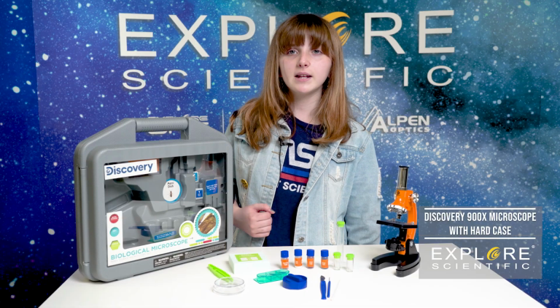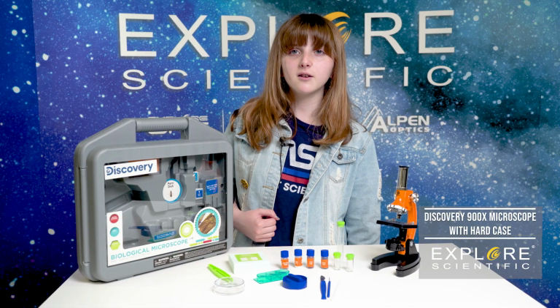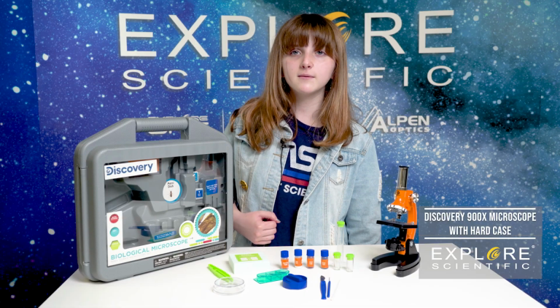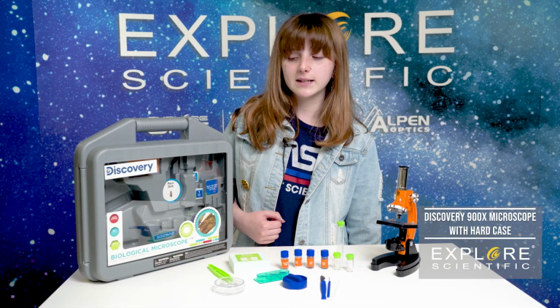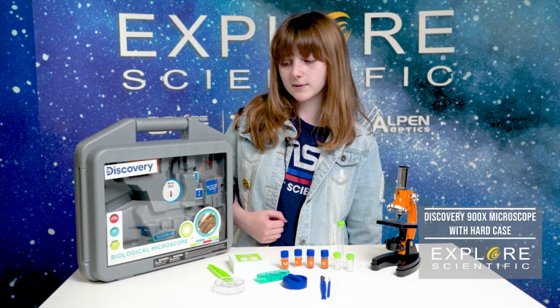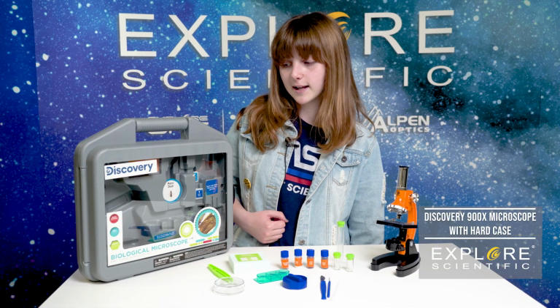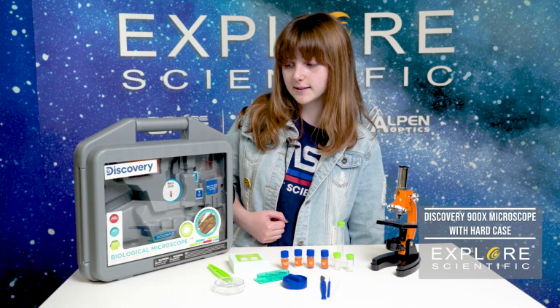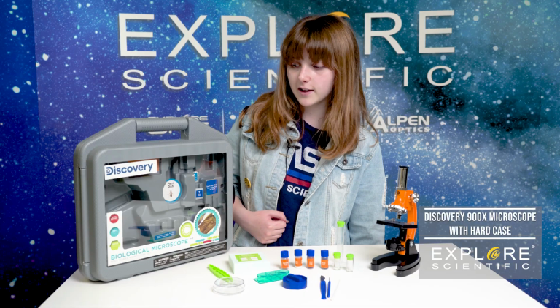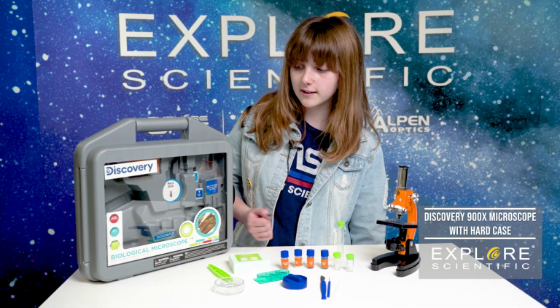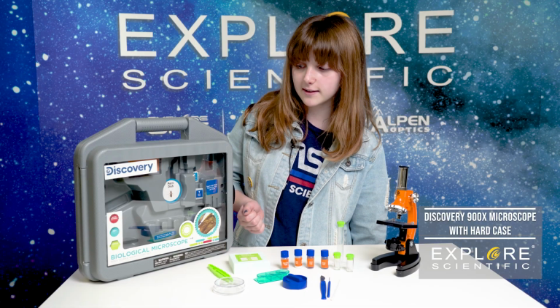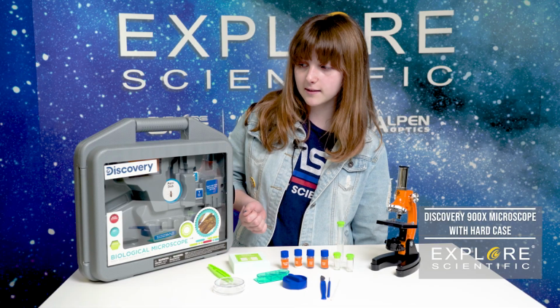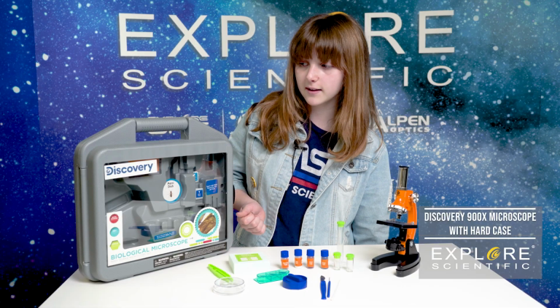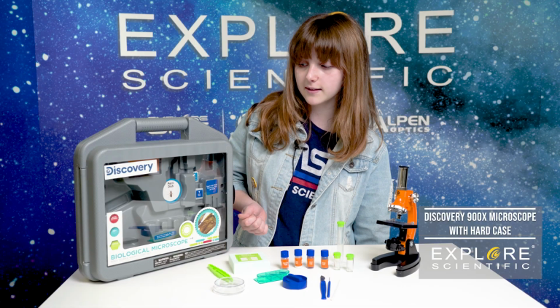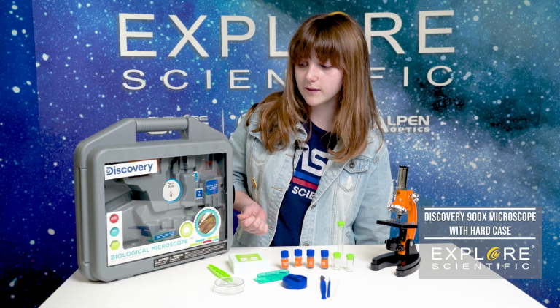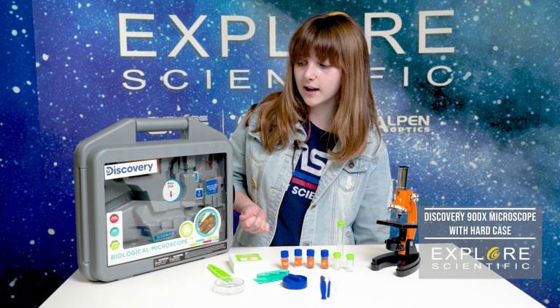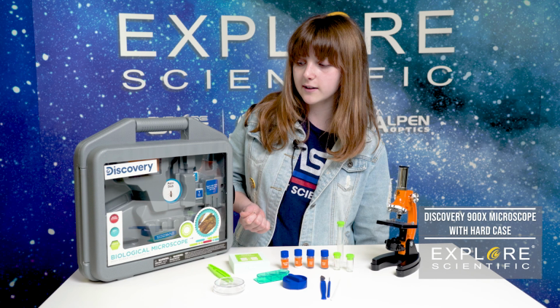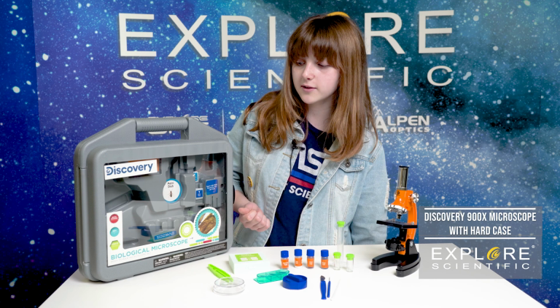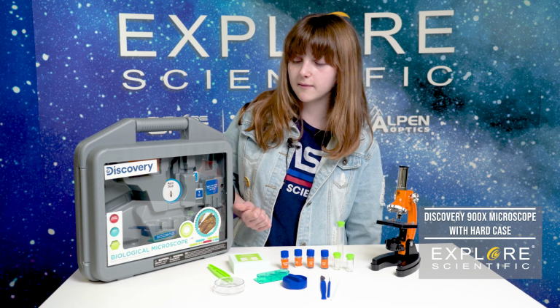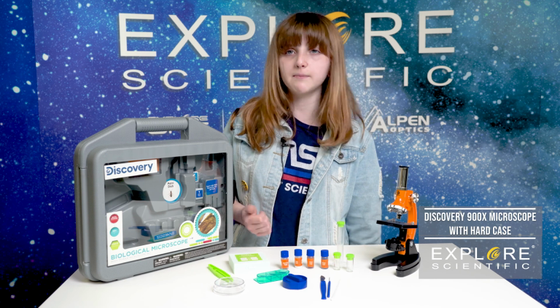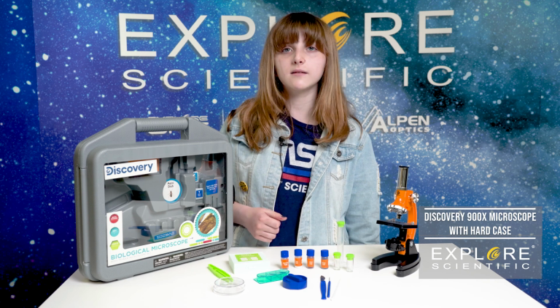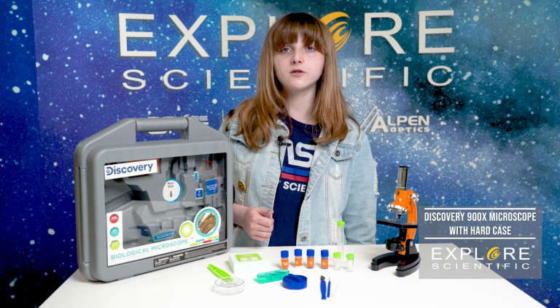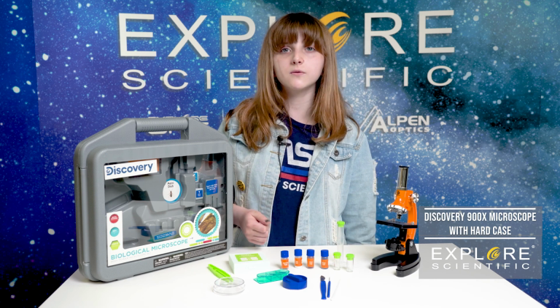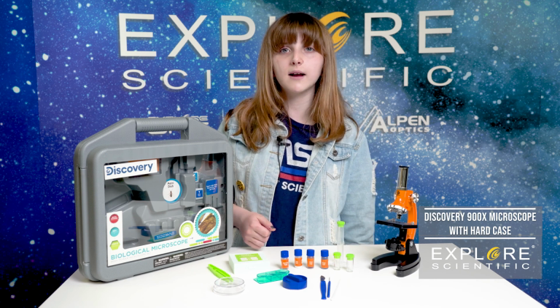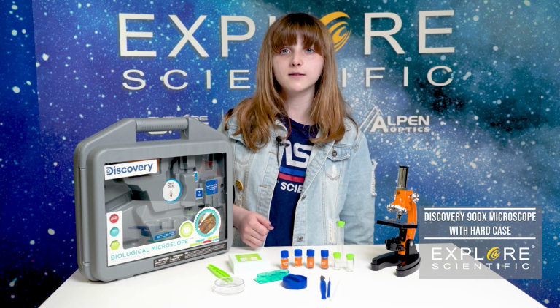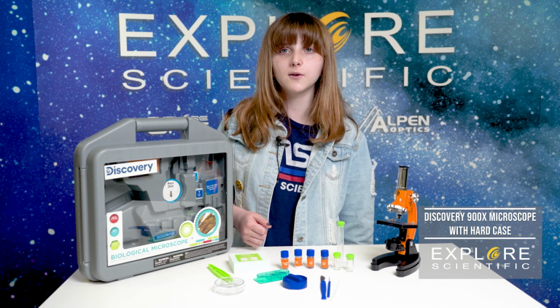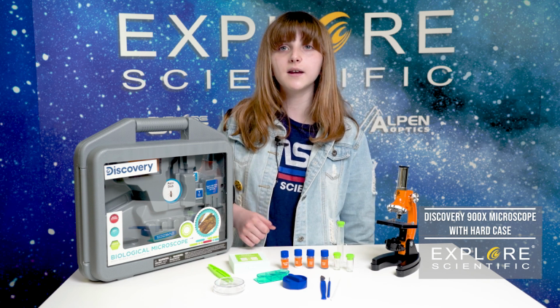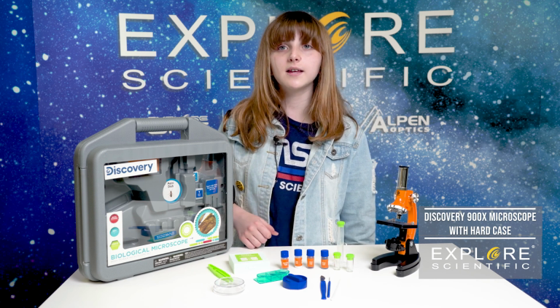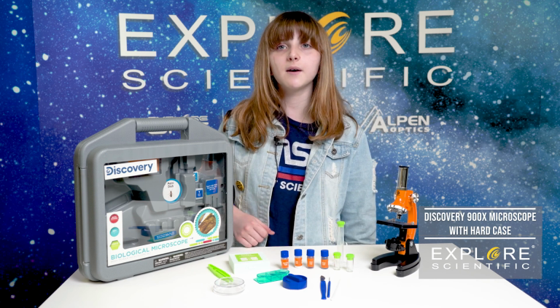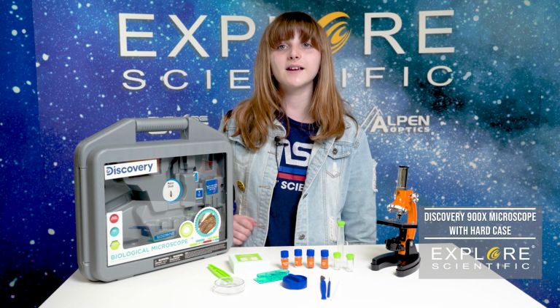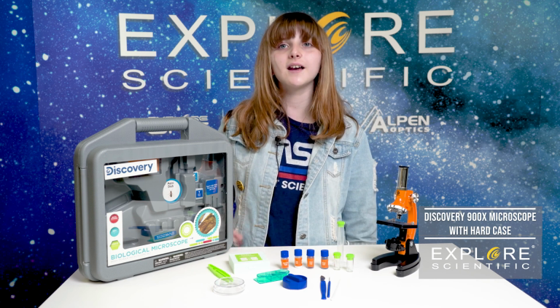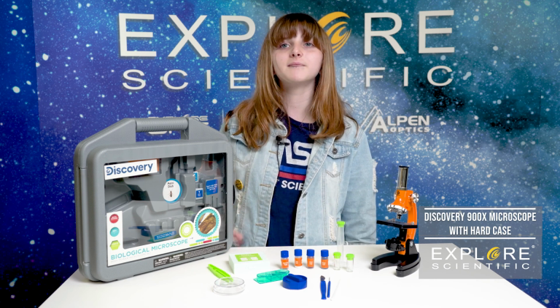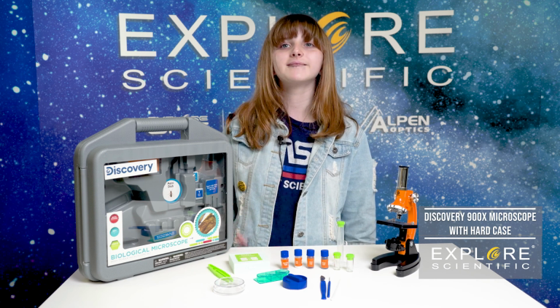I'm Levine Nassar from Explore Scientific and this is the Discovery 900x Biological Microscope. Keep on looking up.